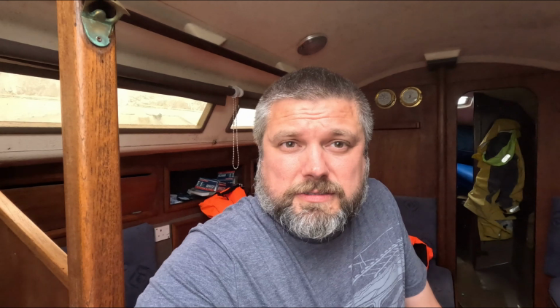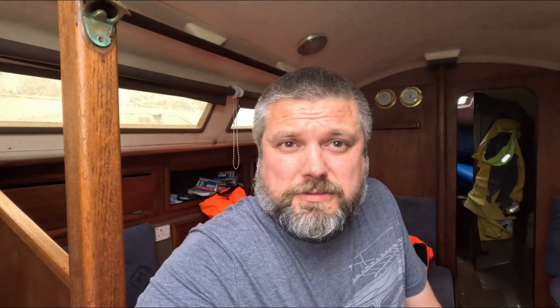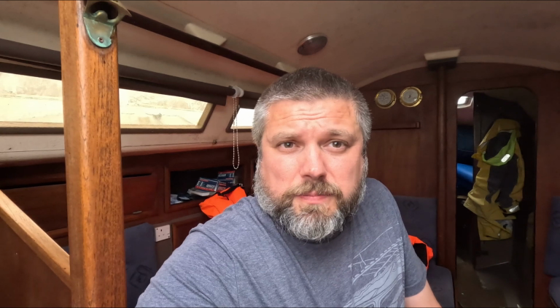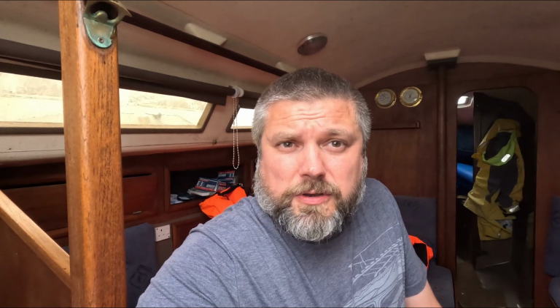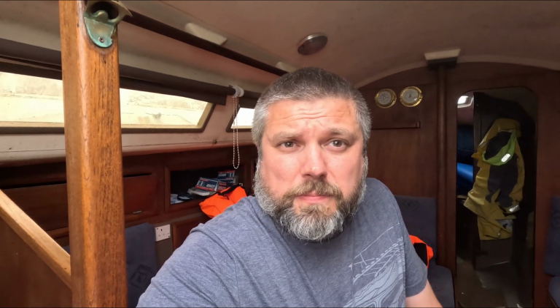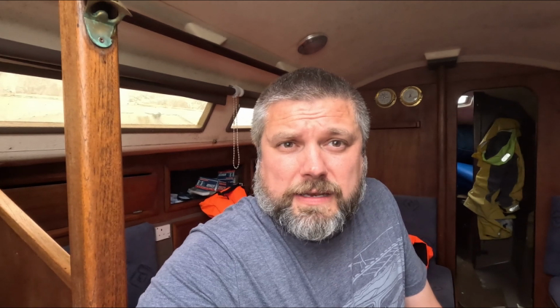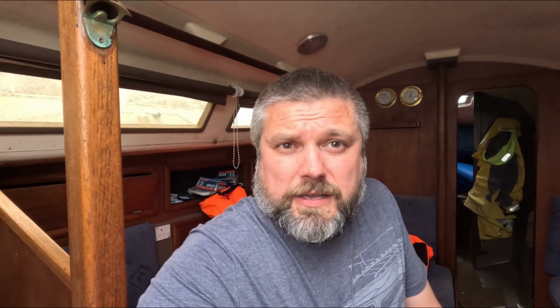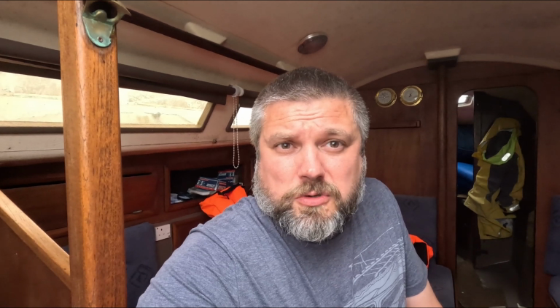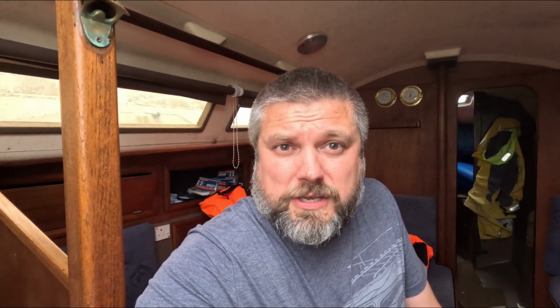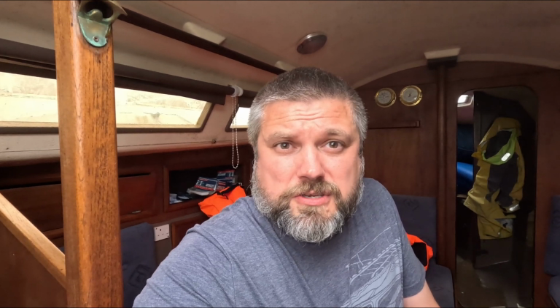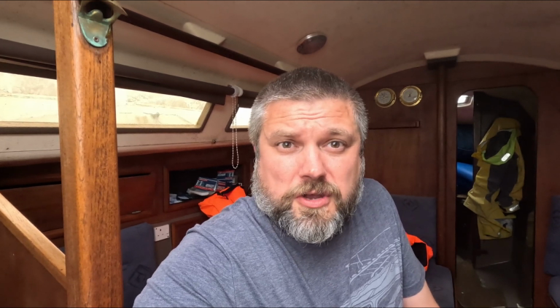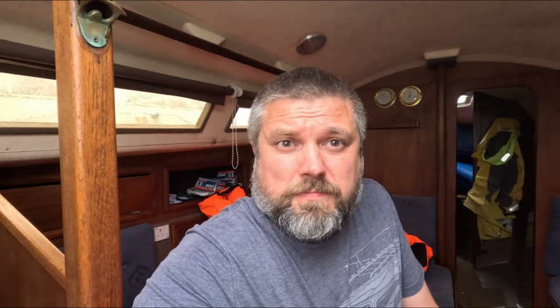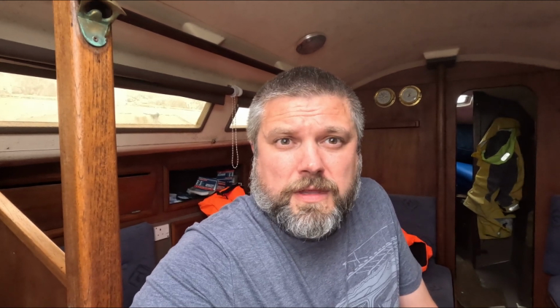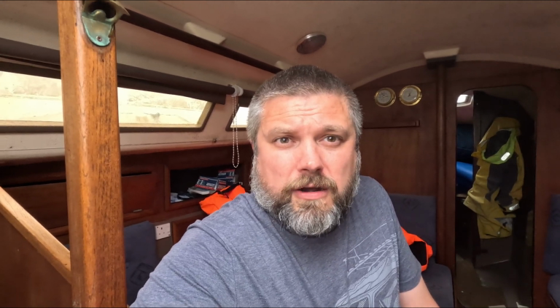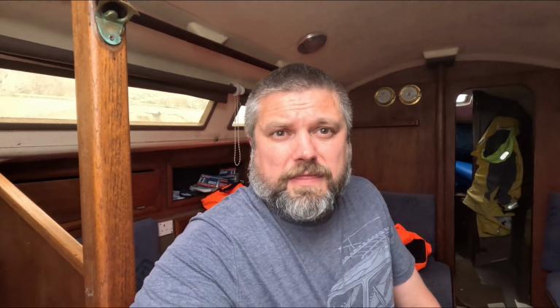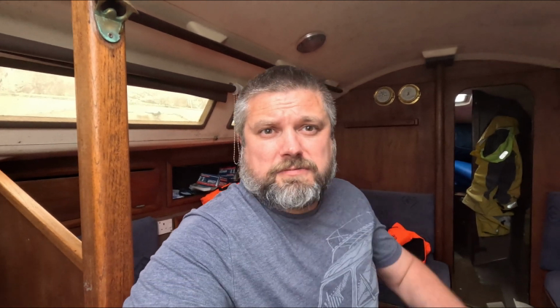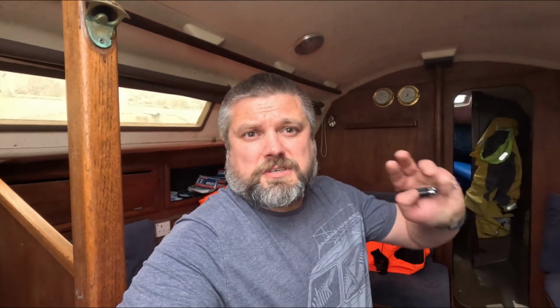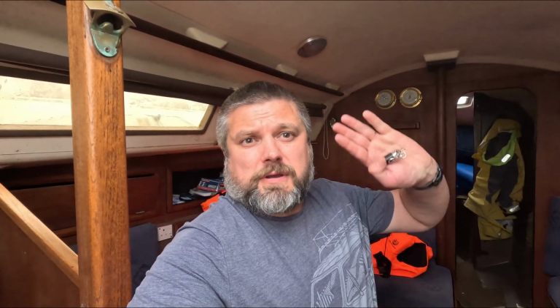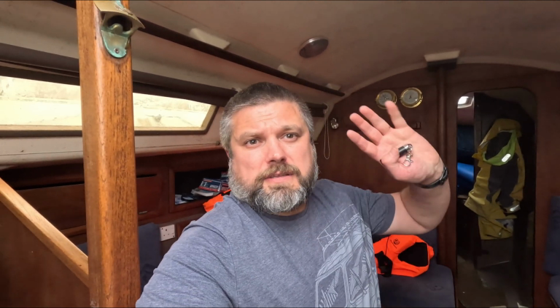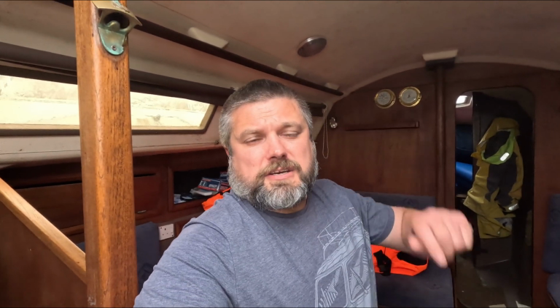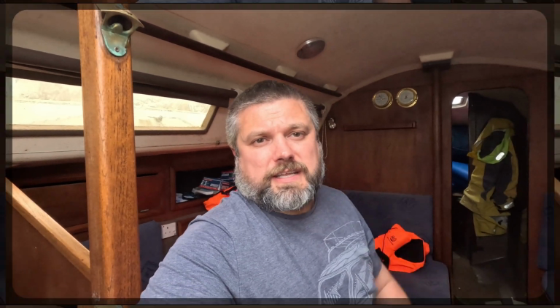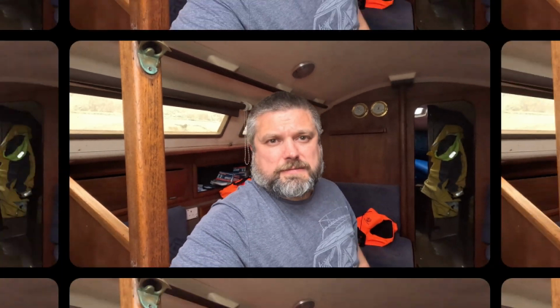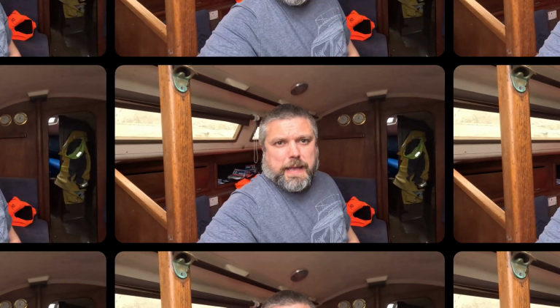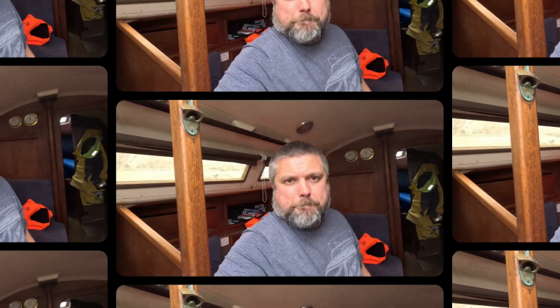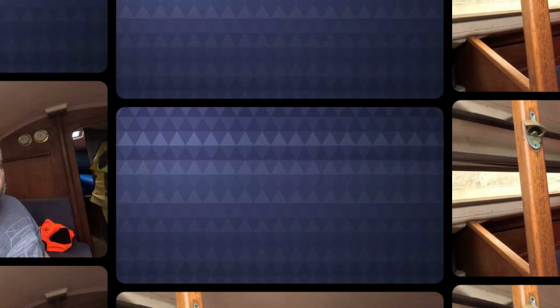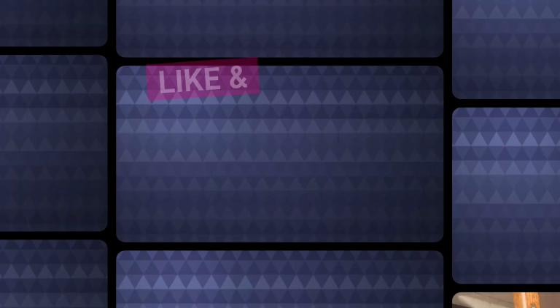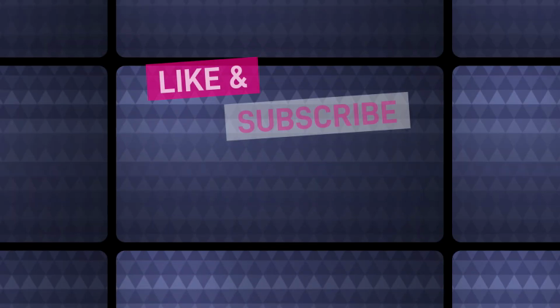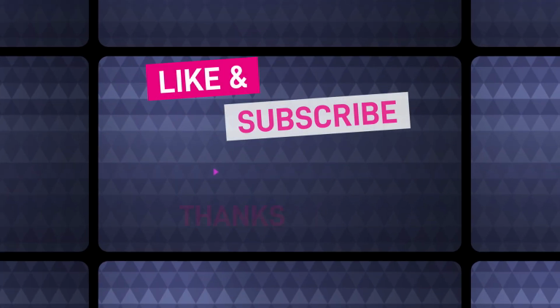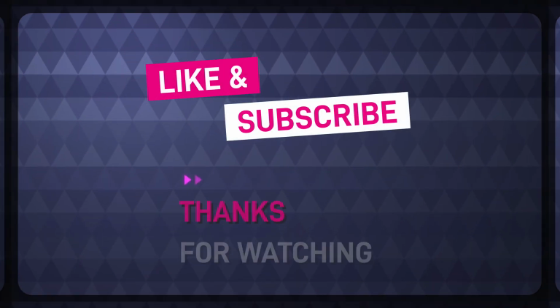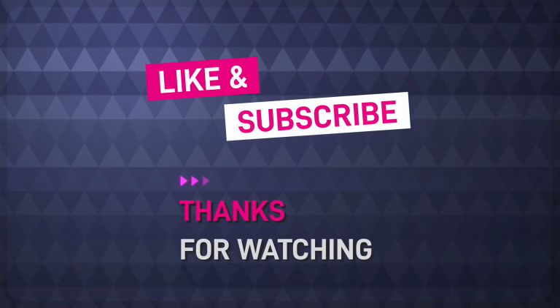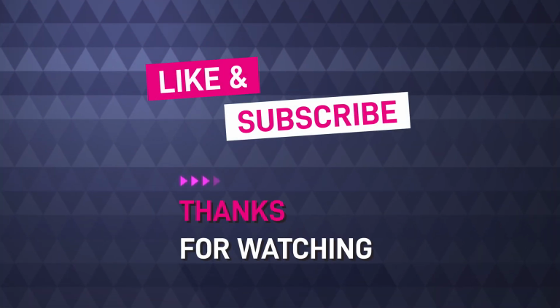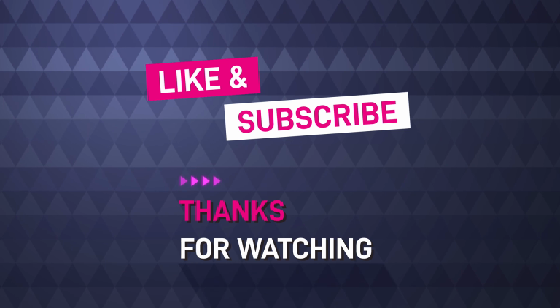I'll put an update and show it in use soon. Thanks for watching everybody, cheers, bye.